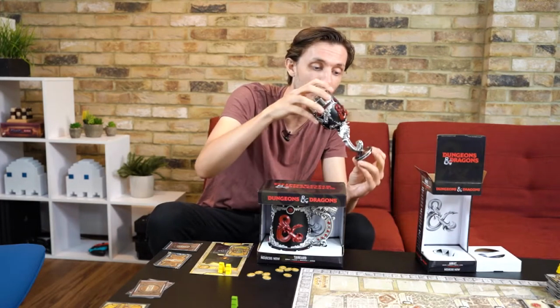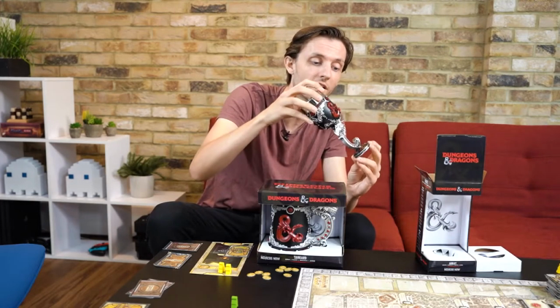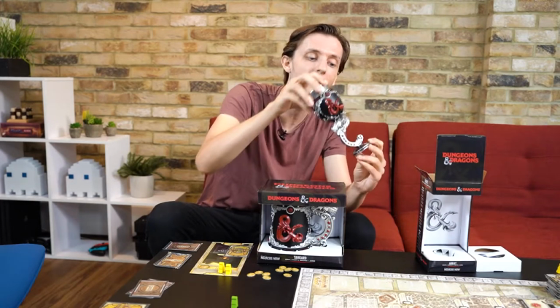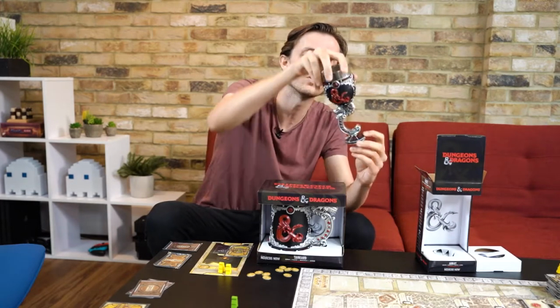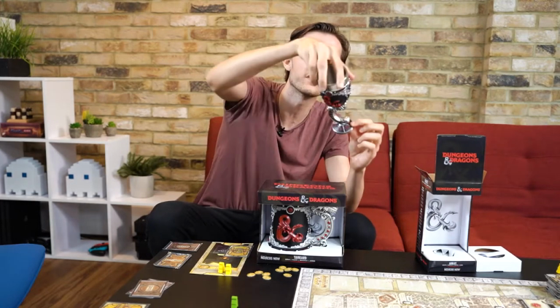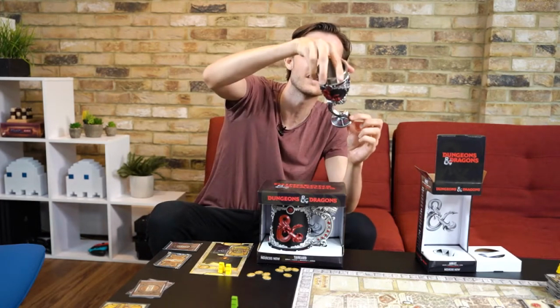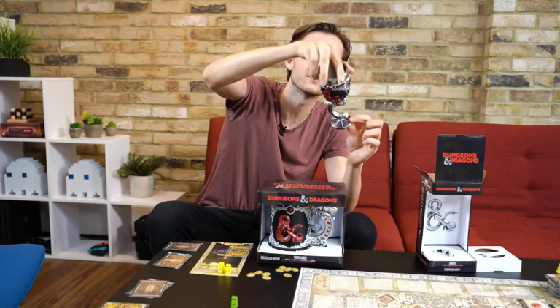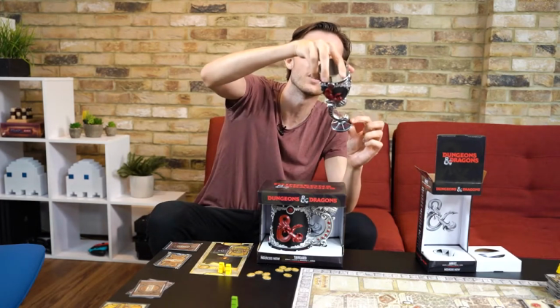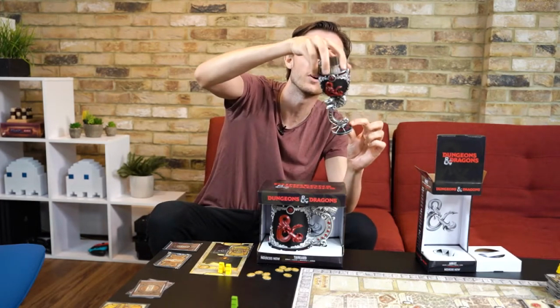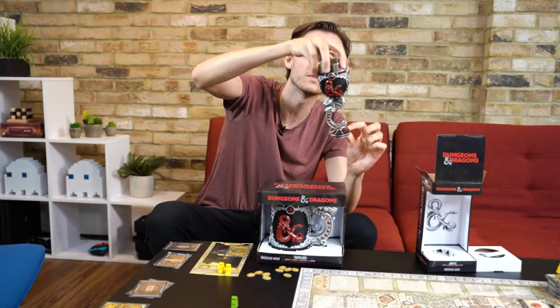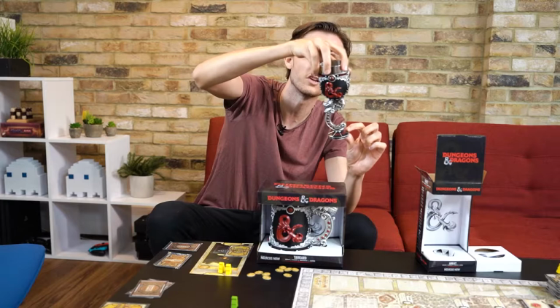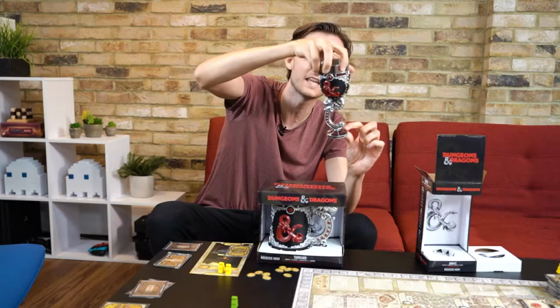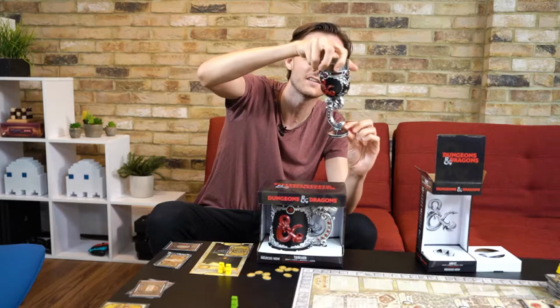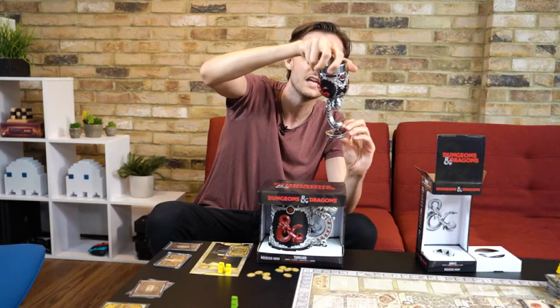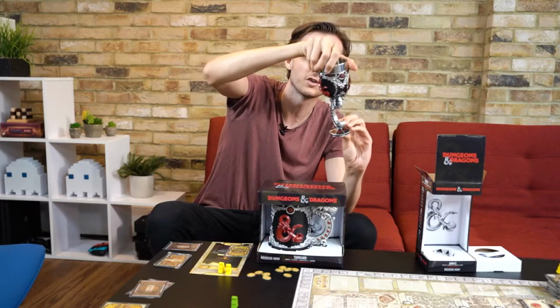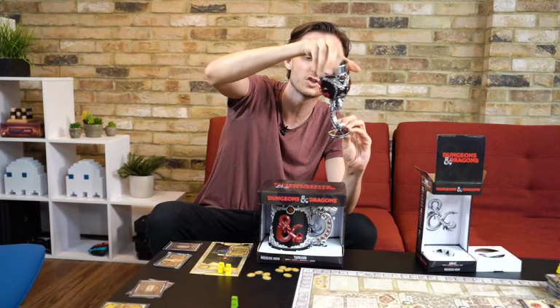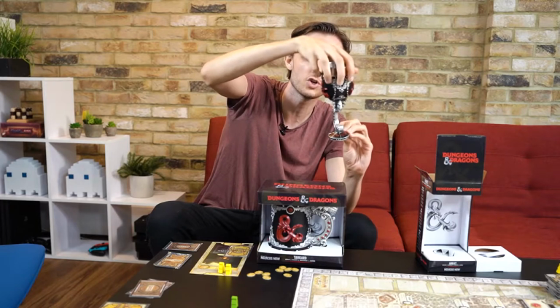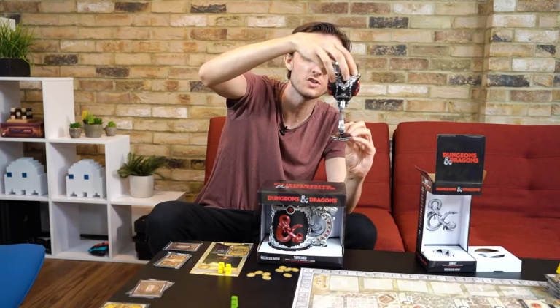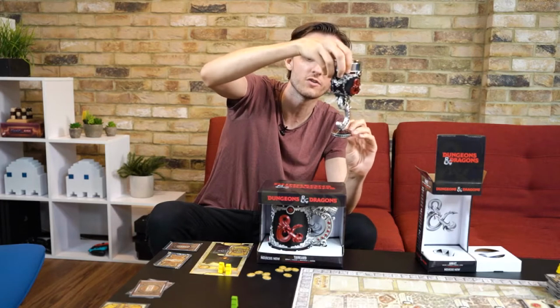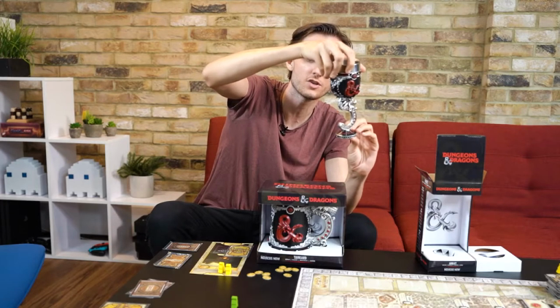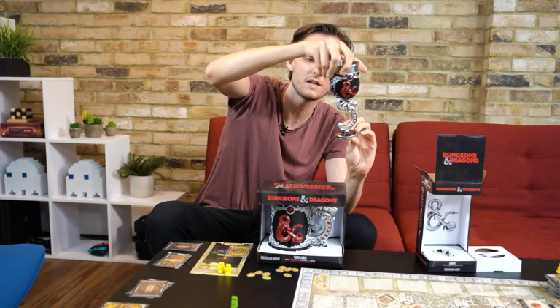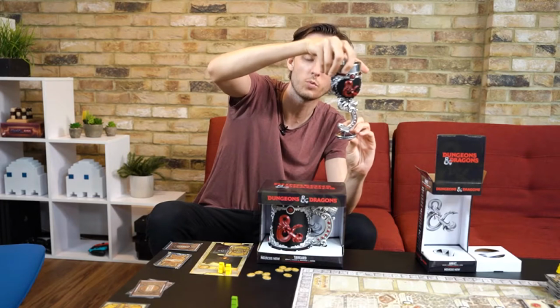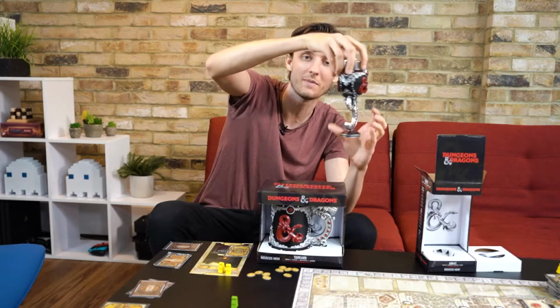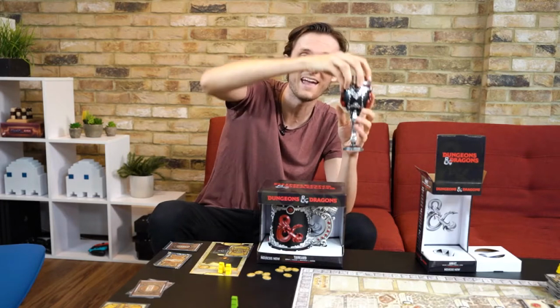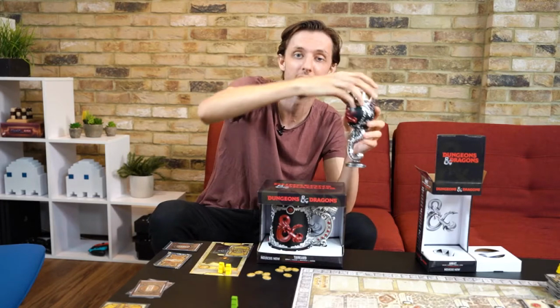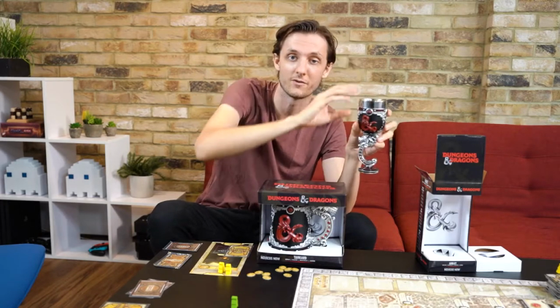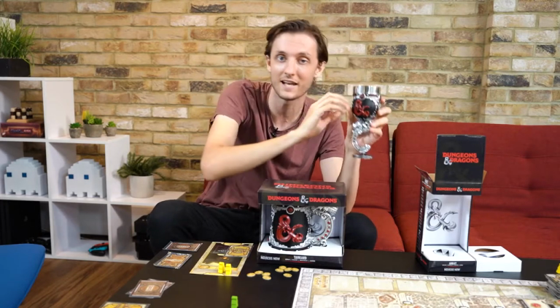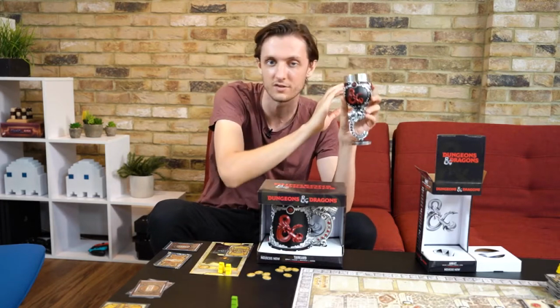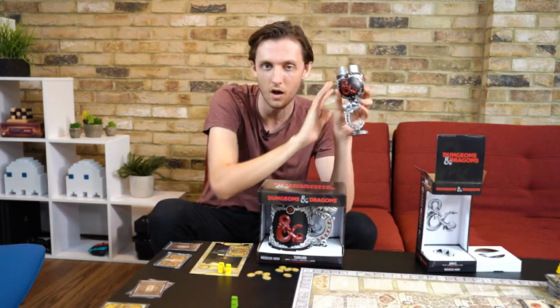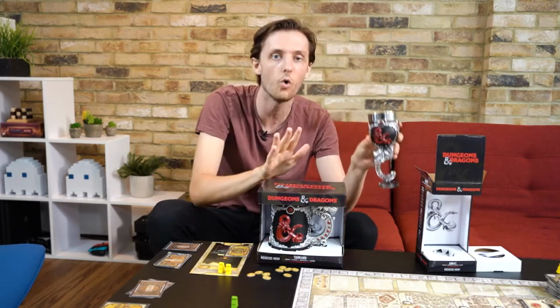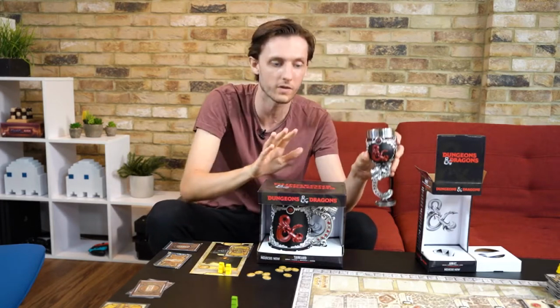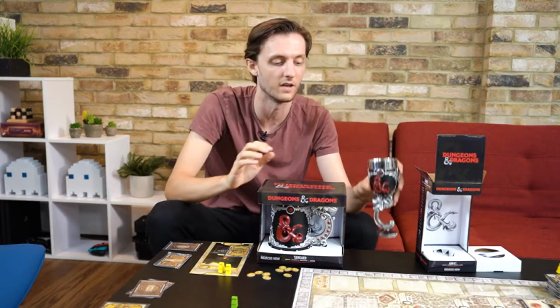It also has all of the stats on the bottom, so it's got your dex, constitution, your initiative, your wisdom, your intelligence — all of the stuff.